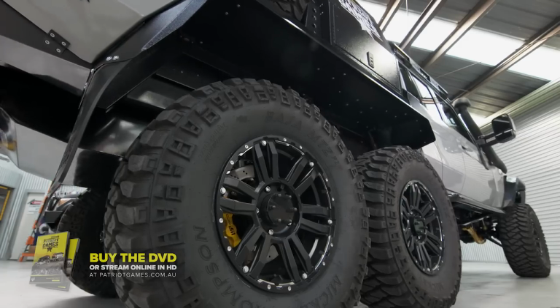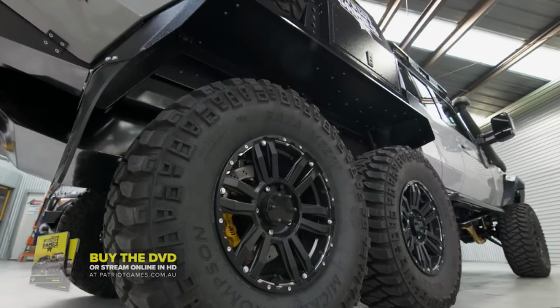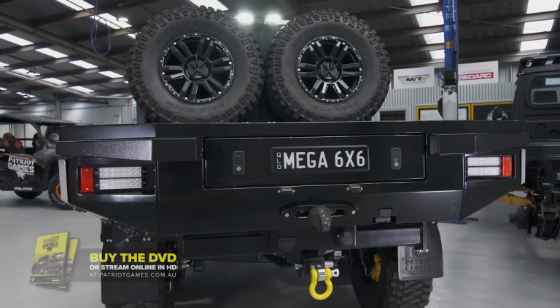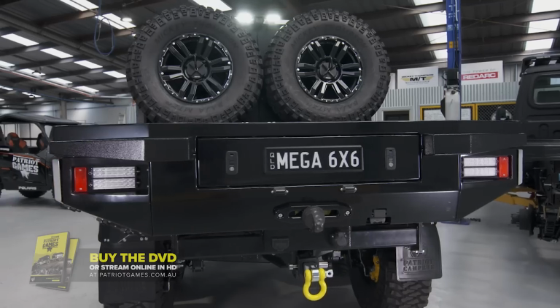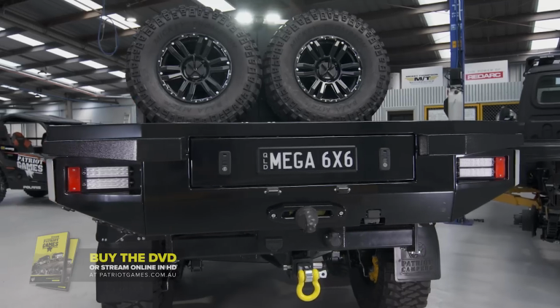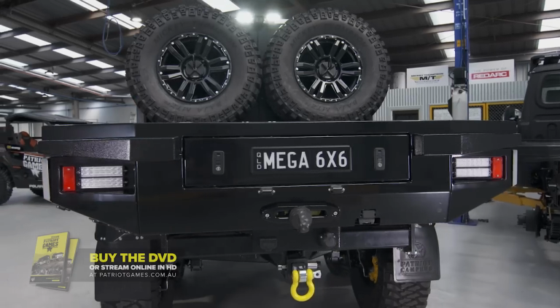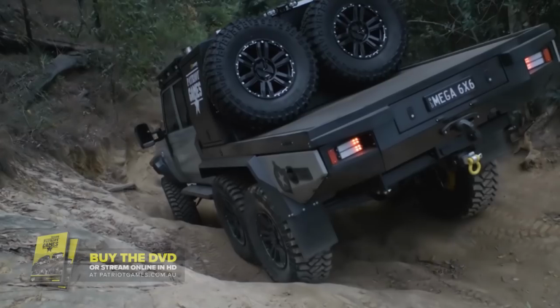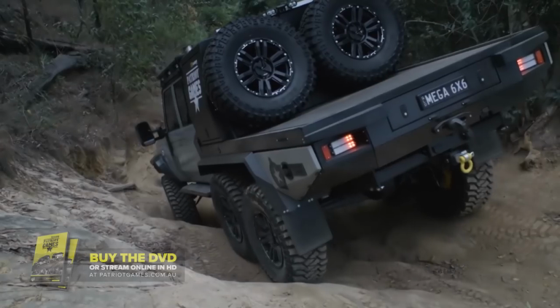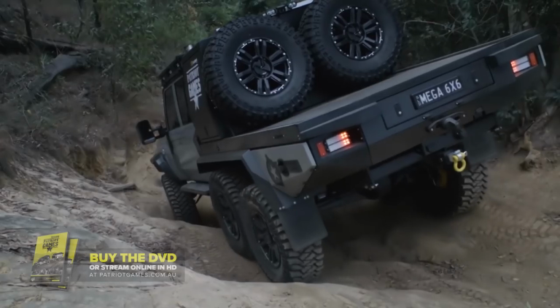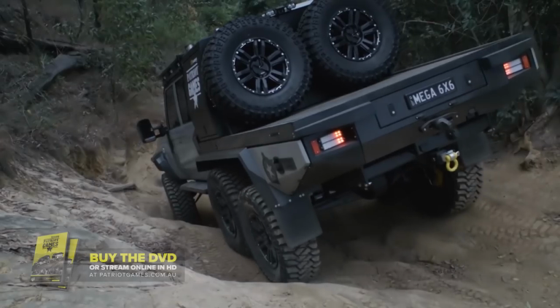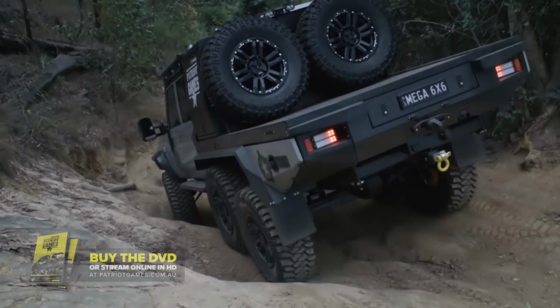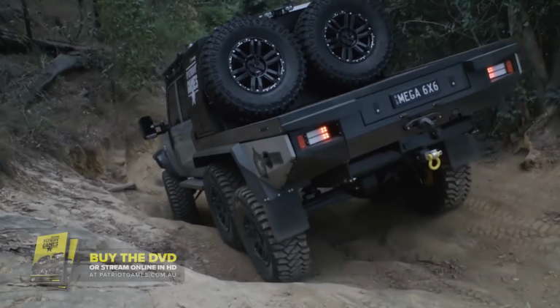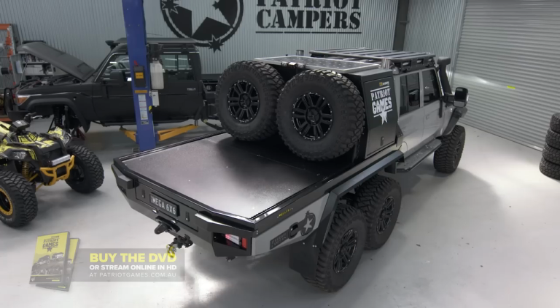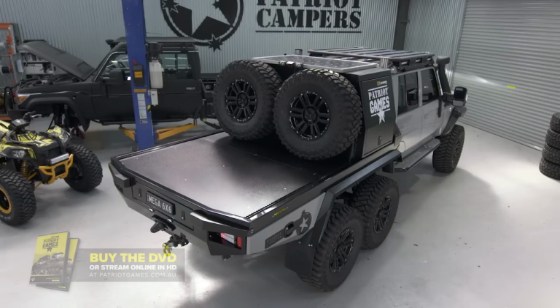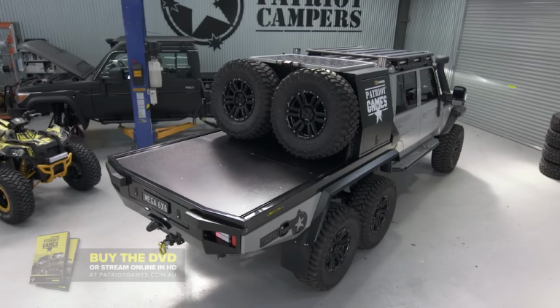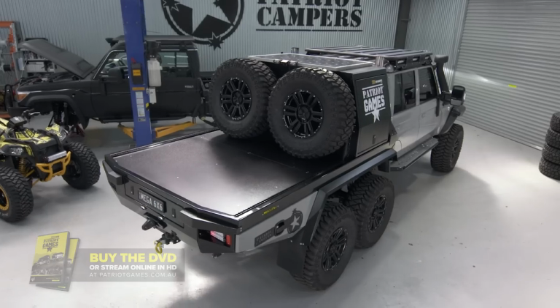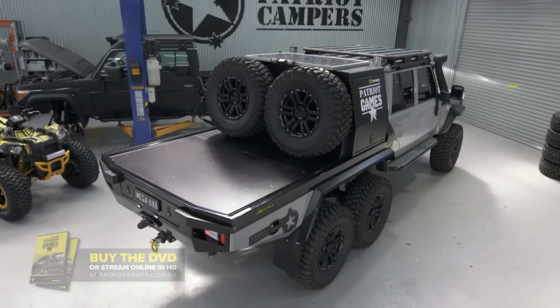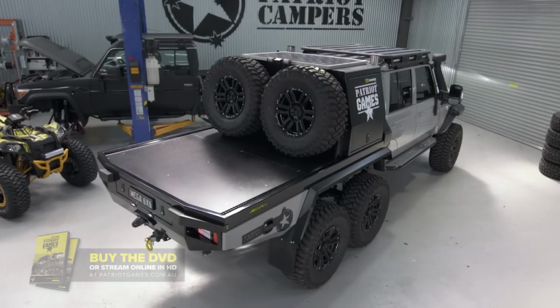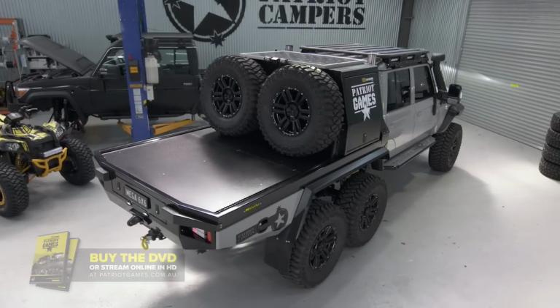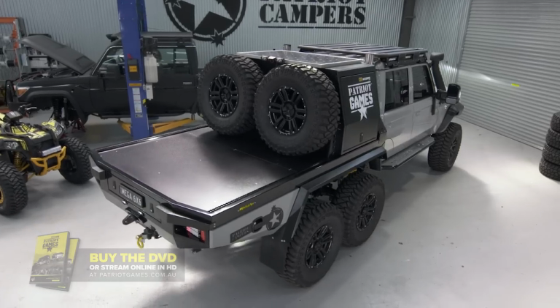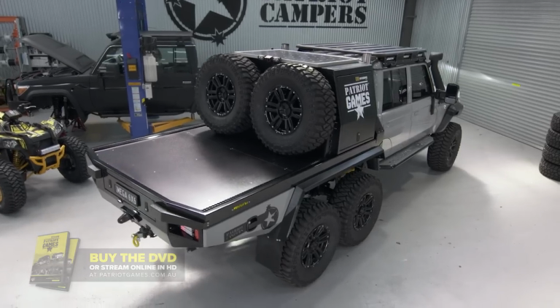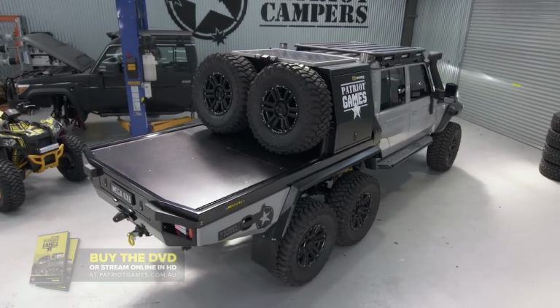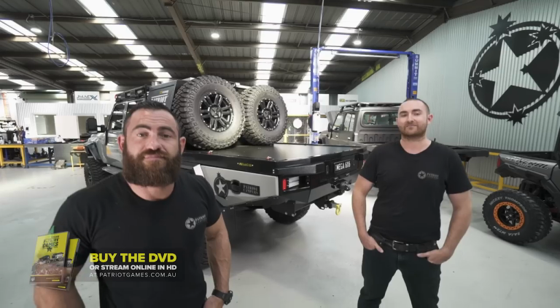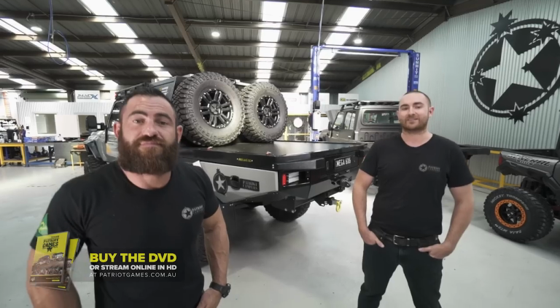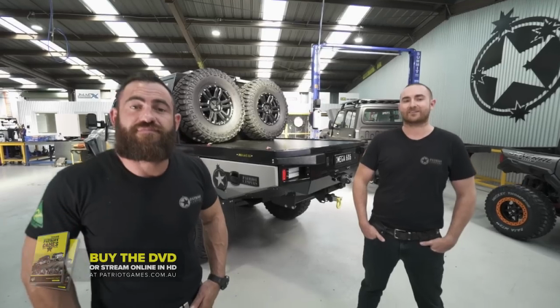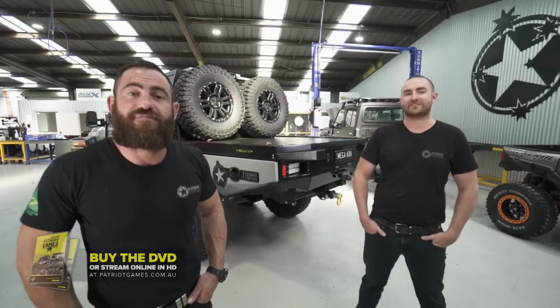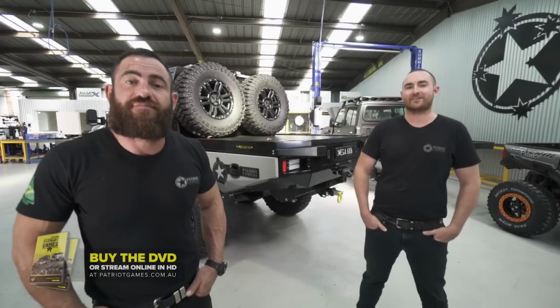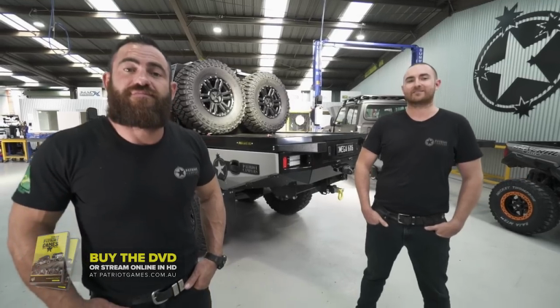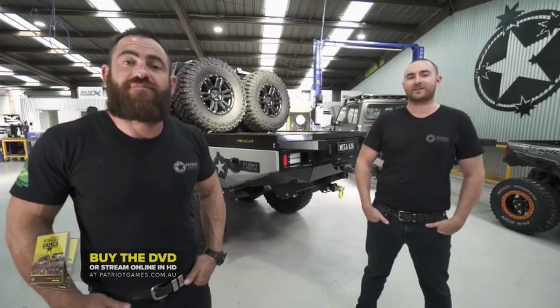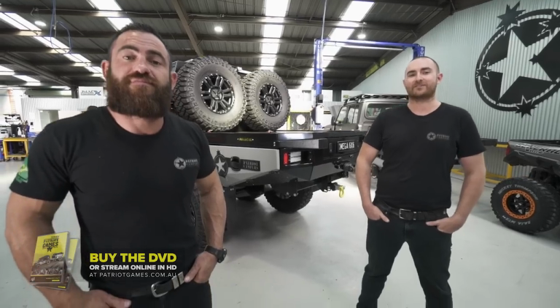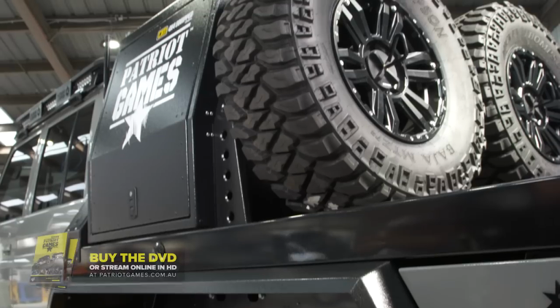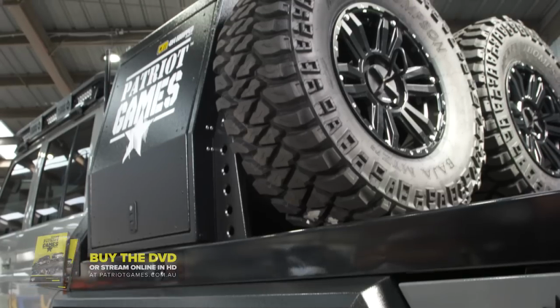This truck's got the sexiest rear end on the road. We've got twin 37s up on the deck, mounted race truck style to the Patriot mini canopy.